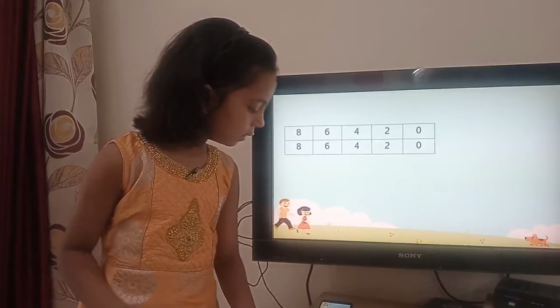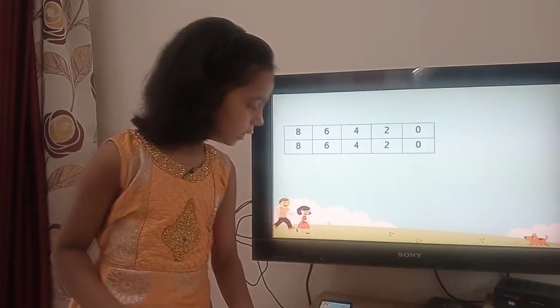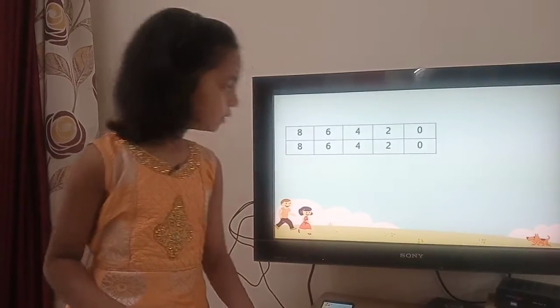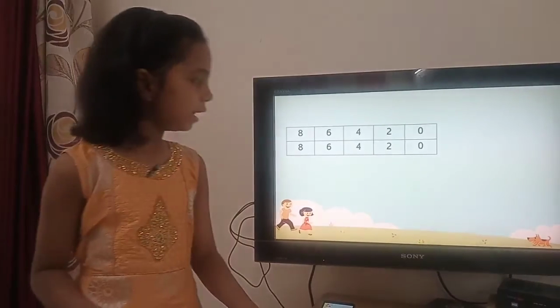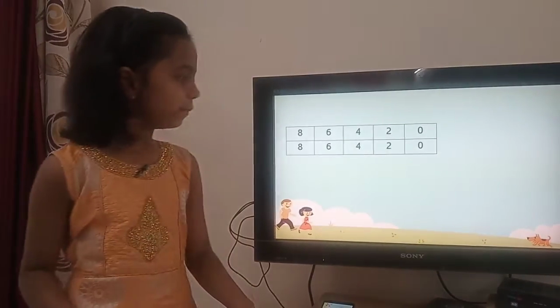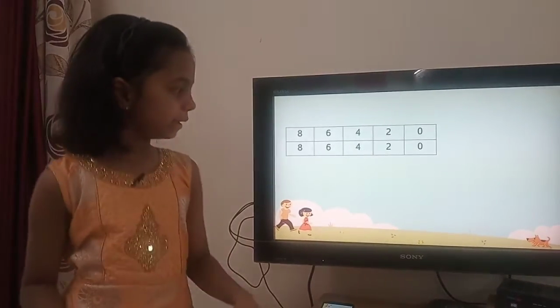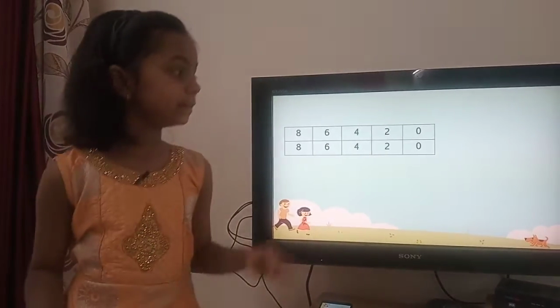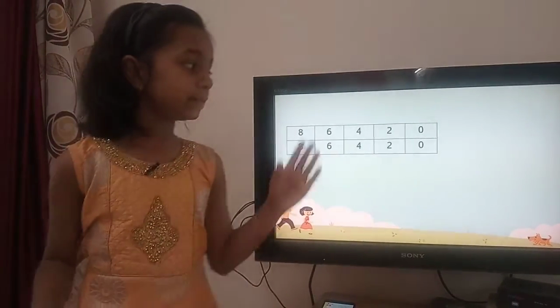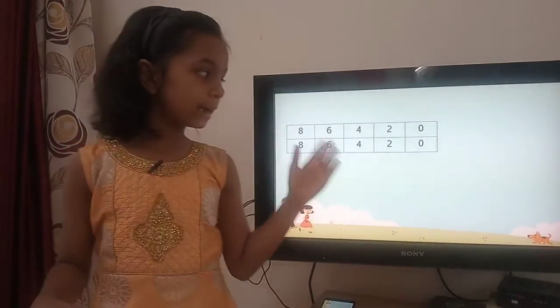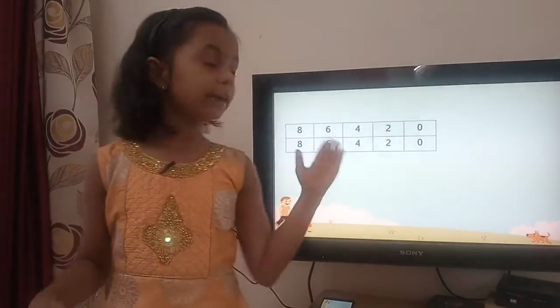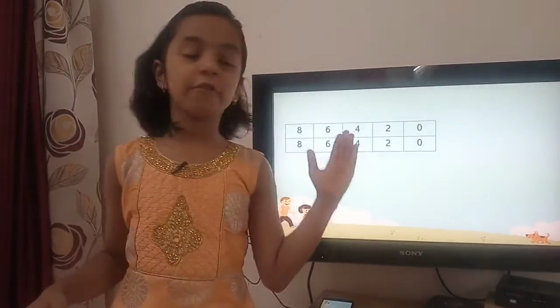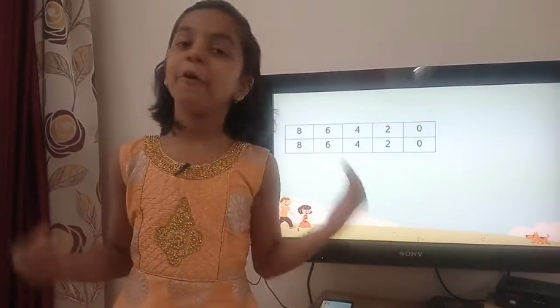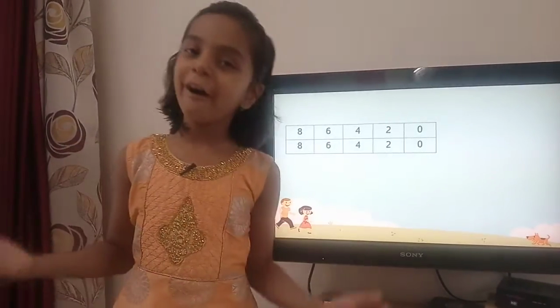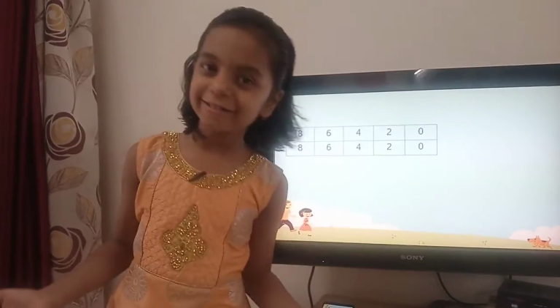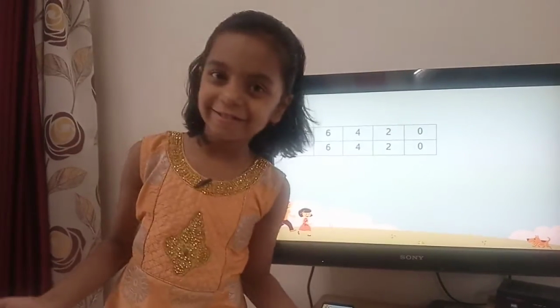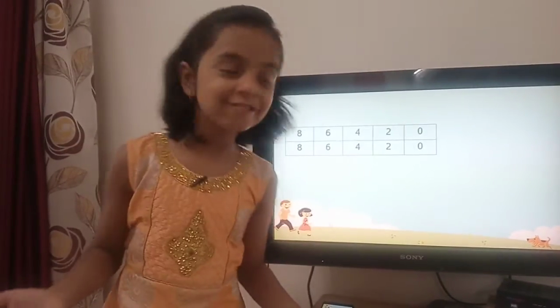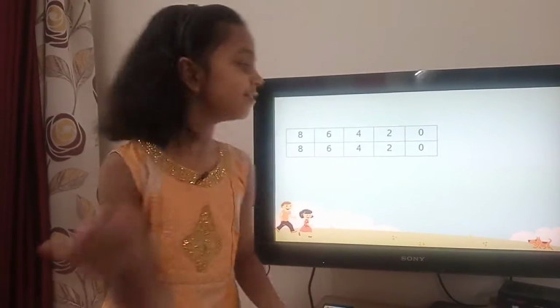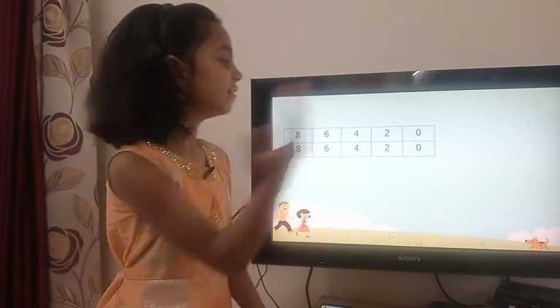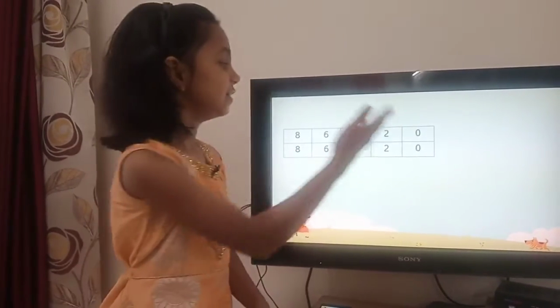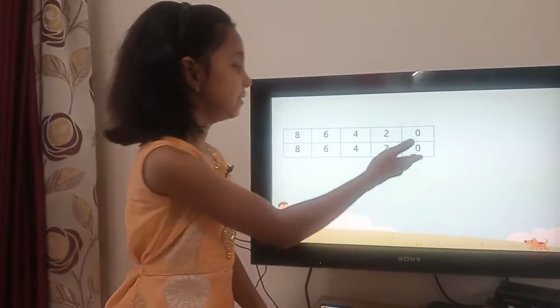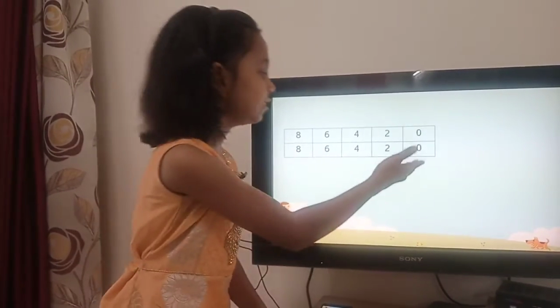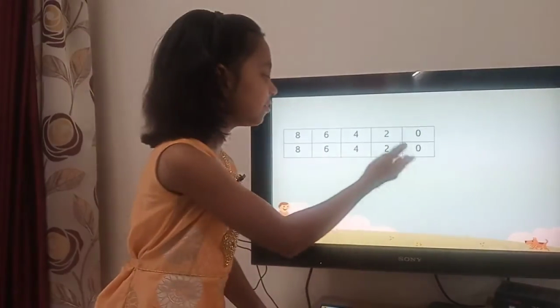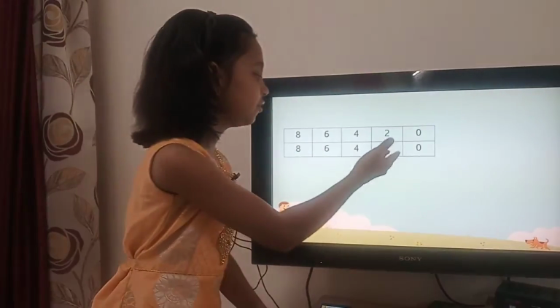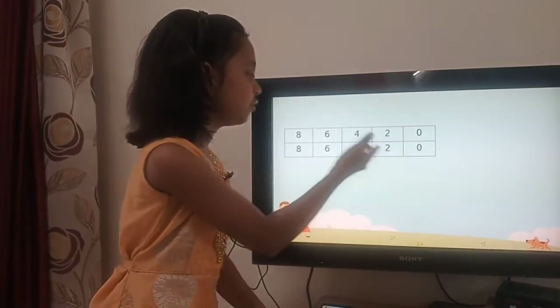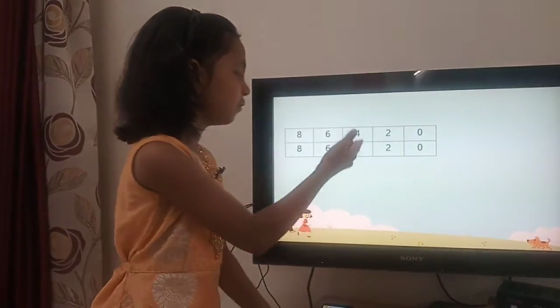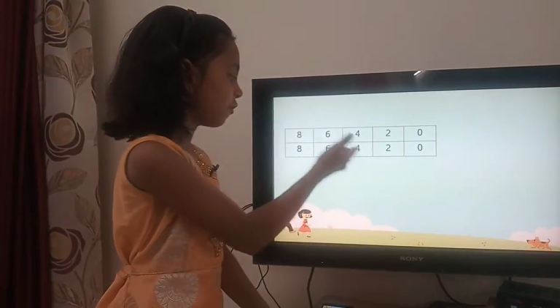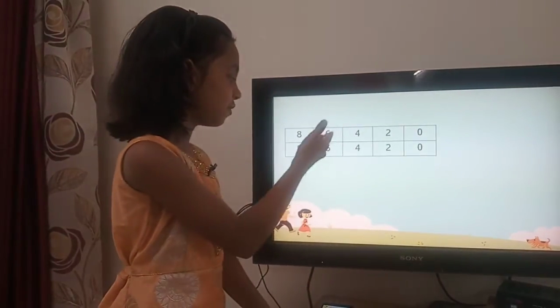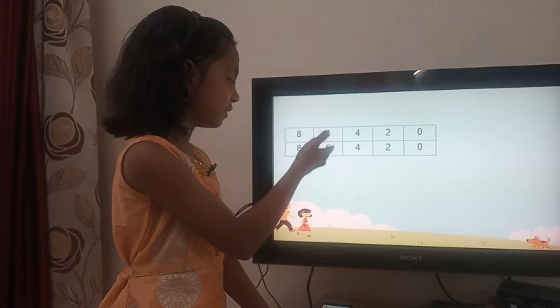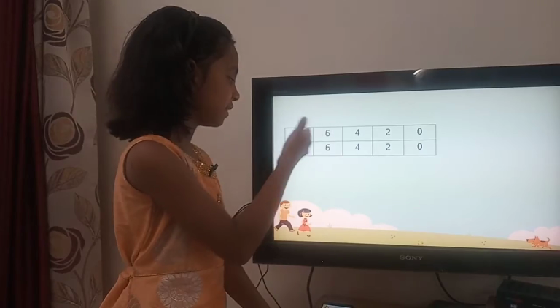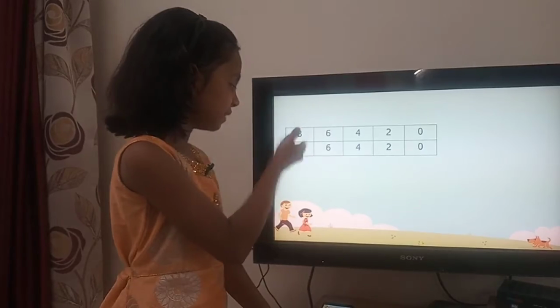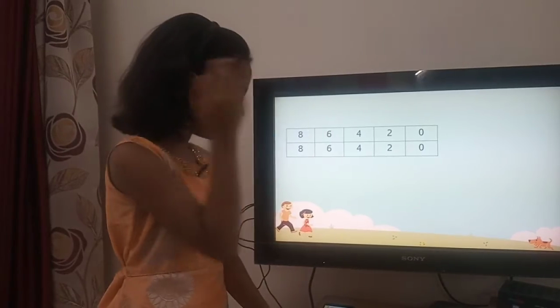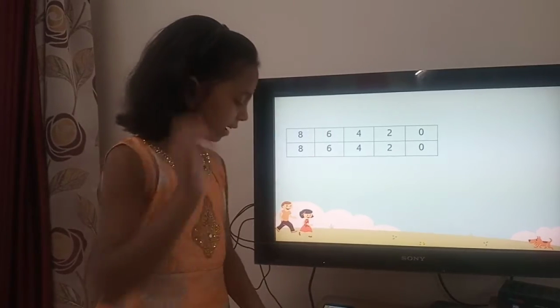Same in the second row also: 0, 2, 4, 6, 8.